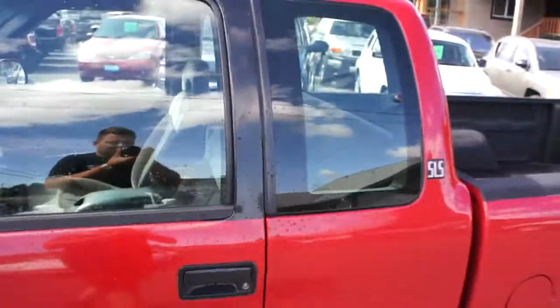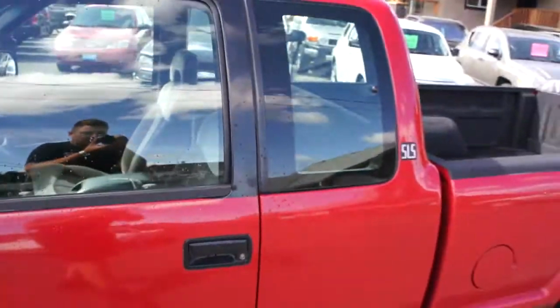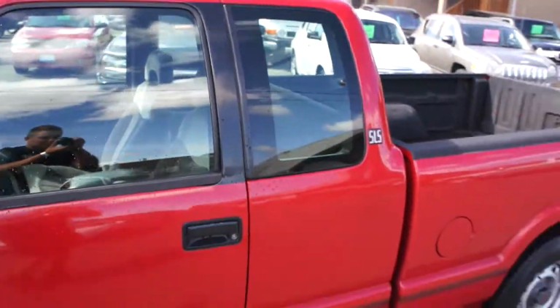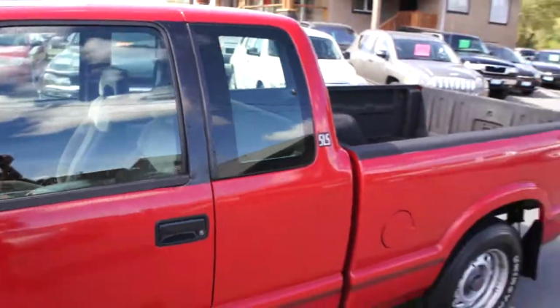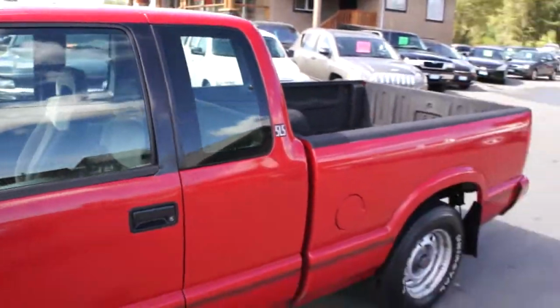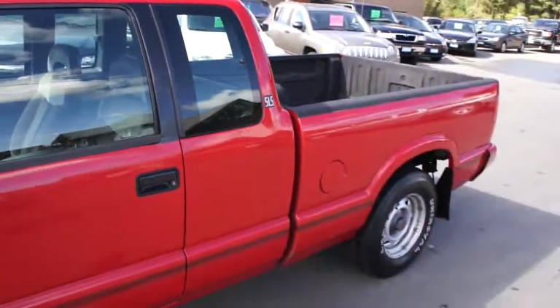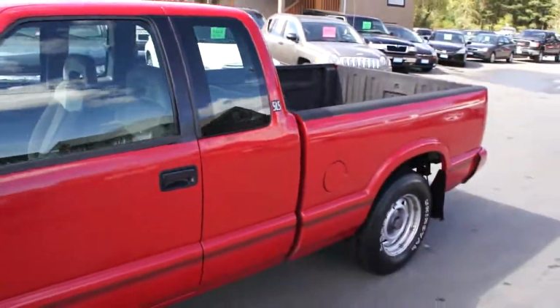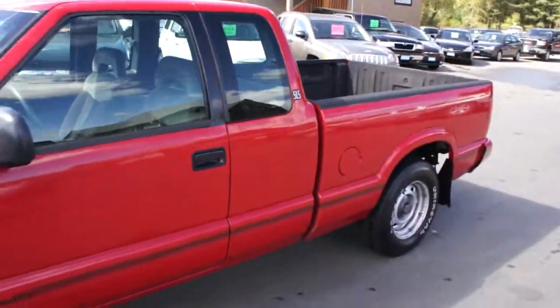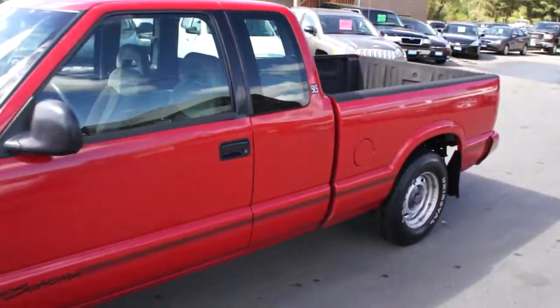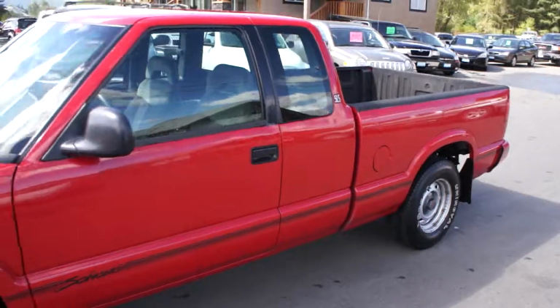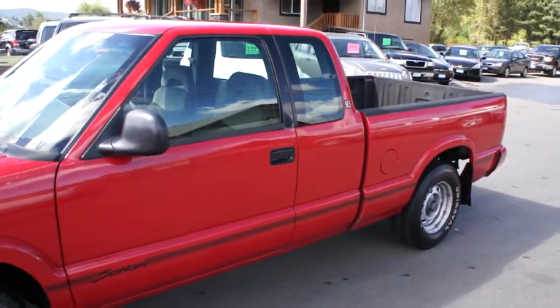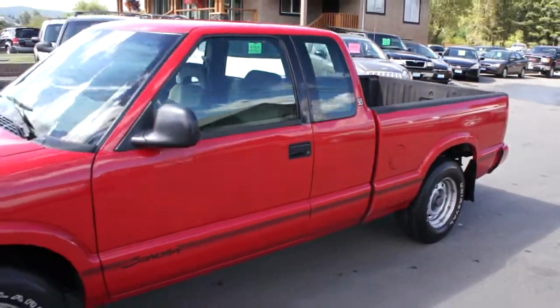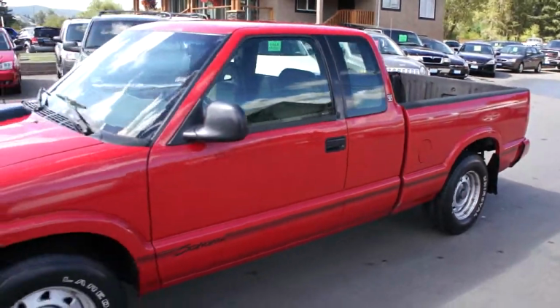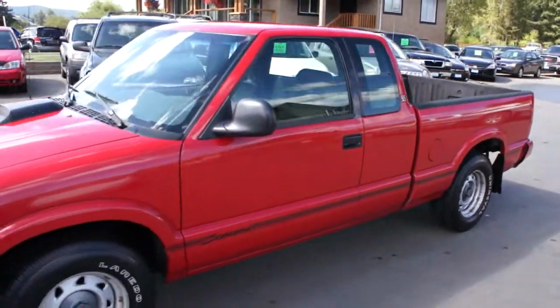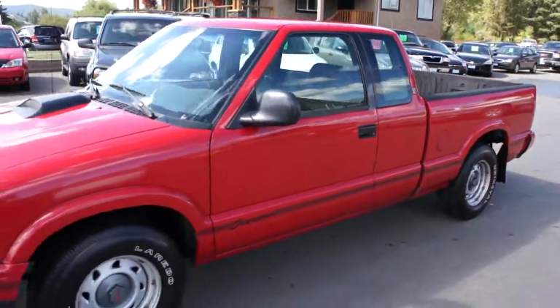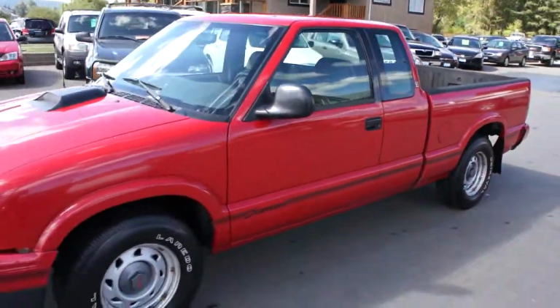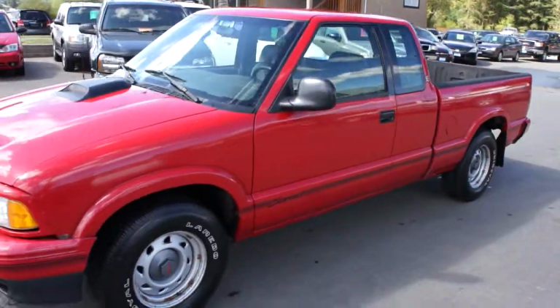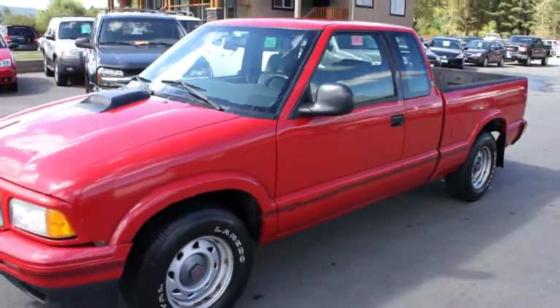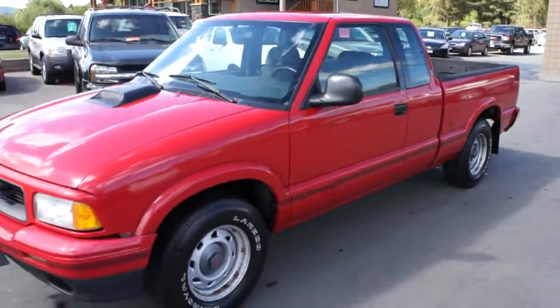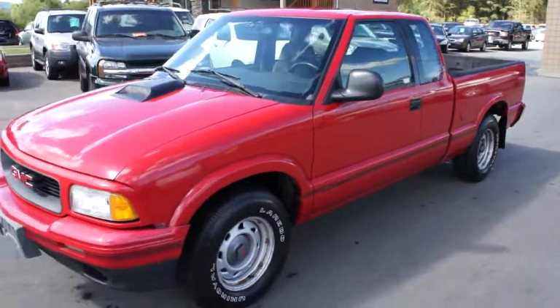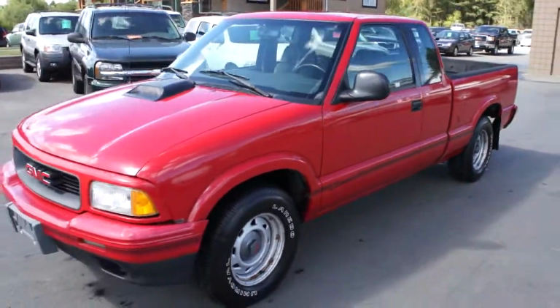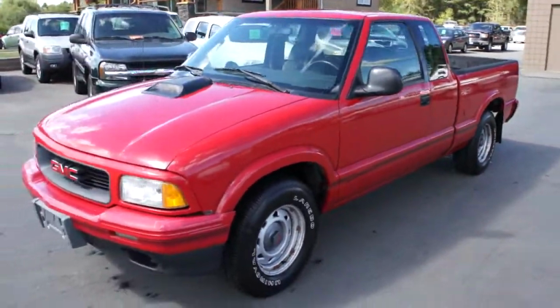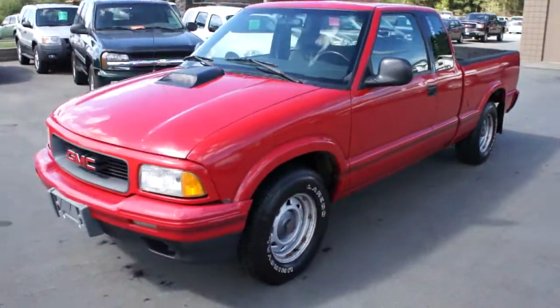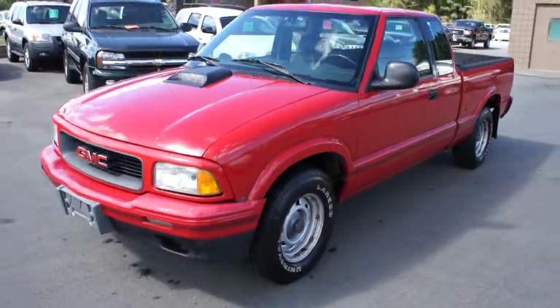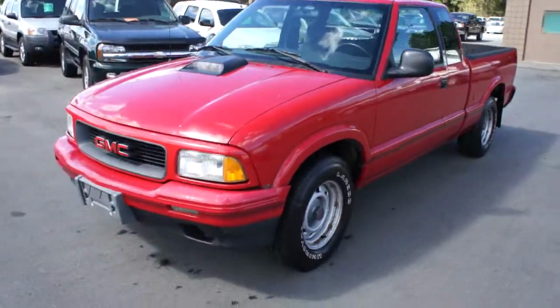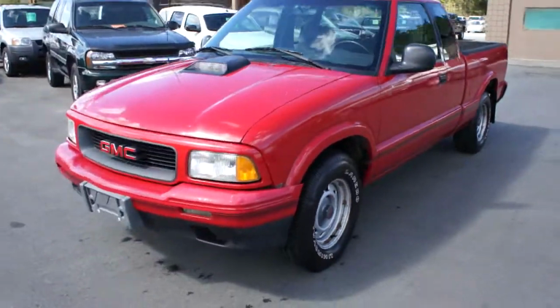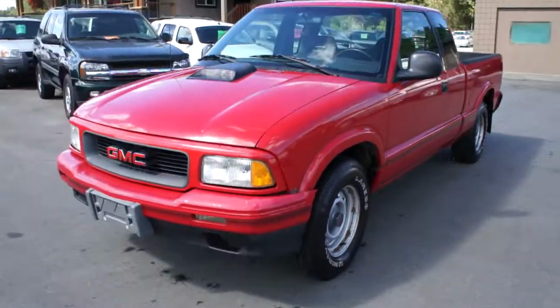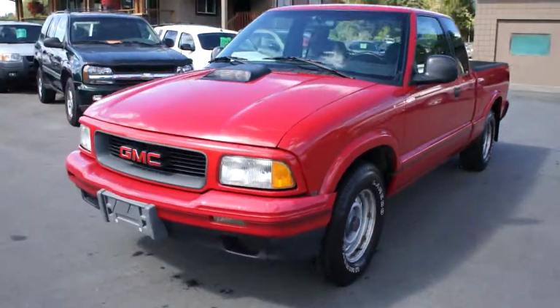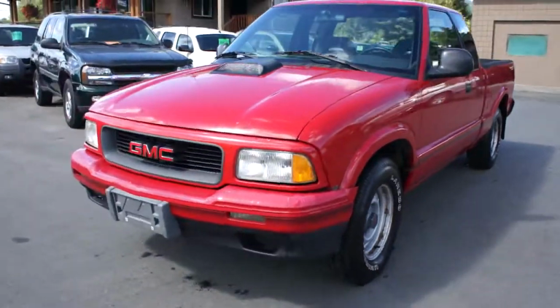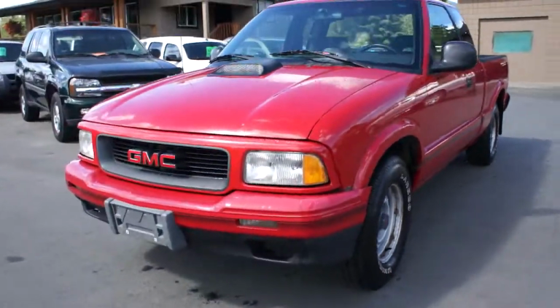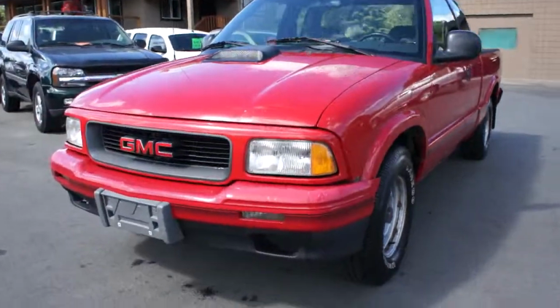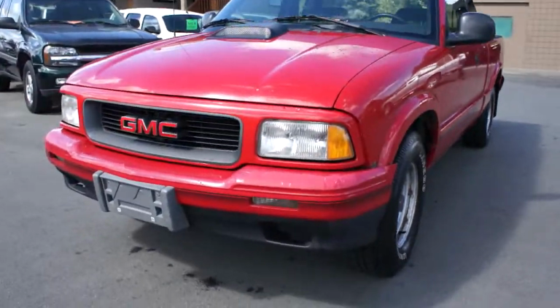You can find this GMC Sonoma at Kolenberg Motors at 3537 Couch and Lake Road in Duncan.